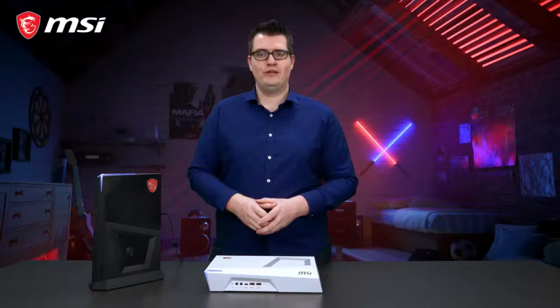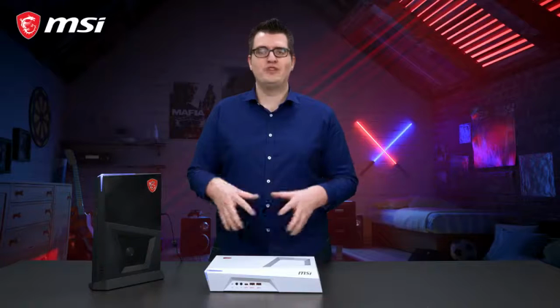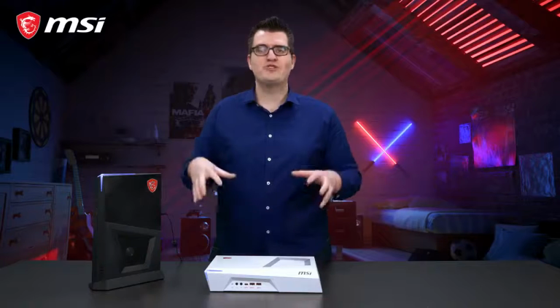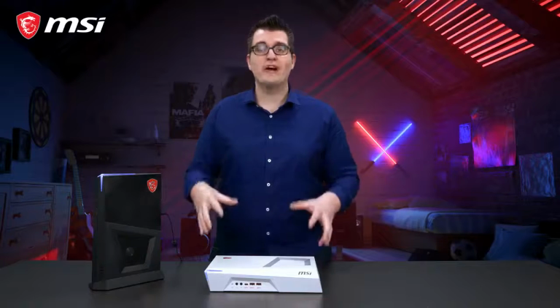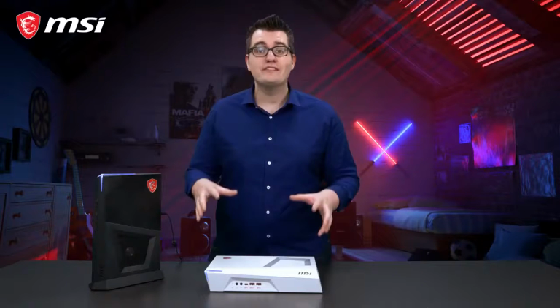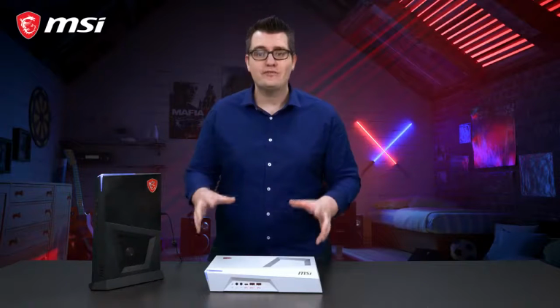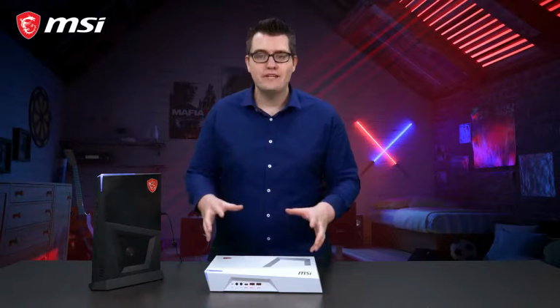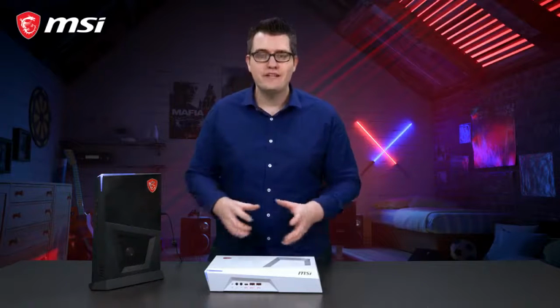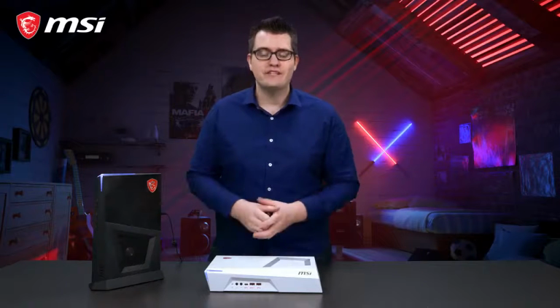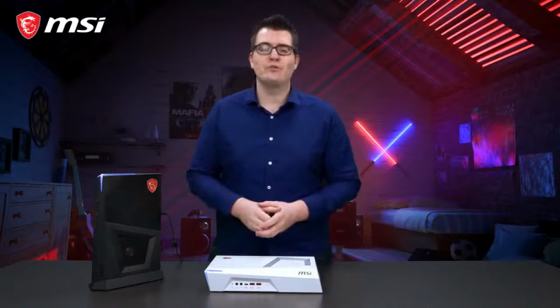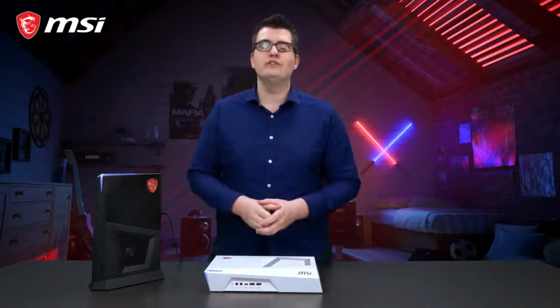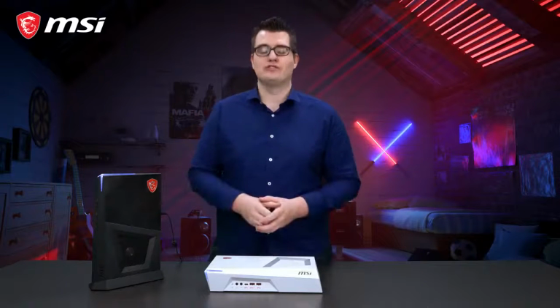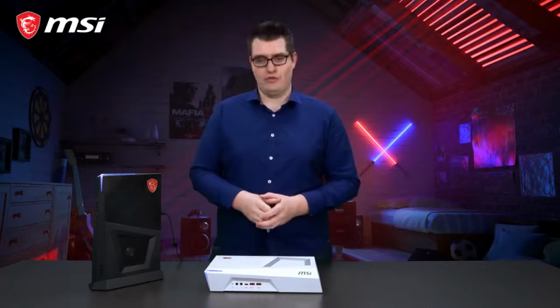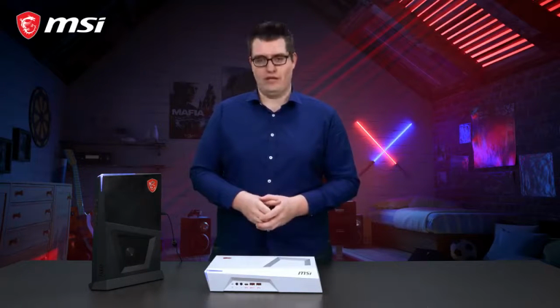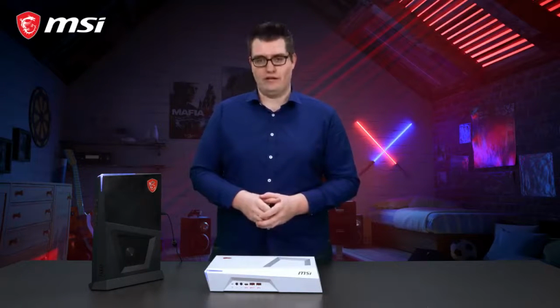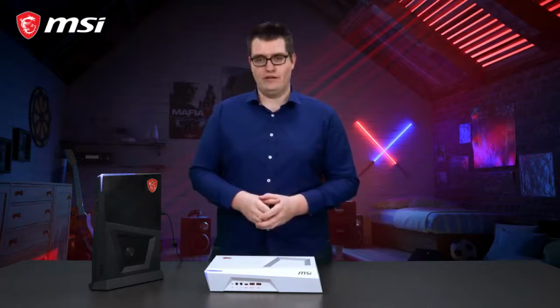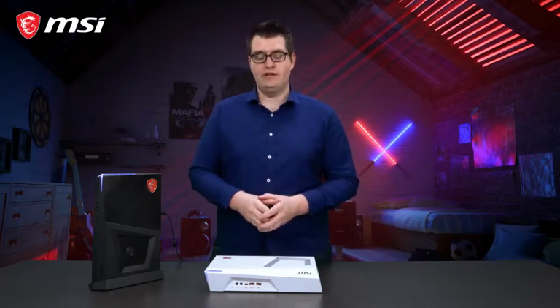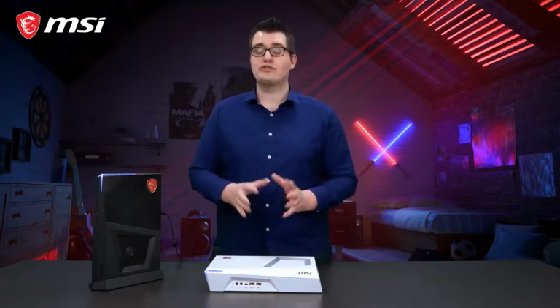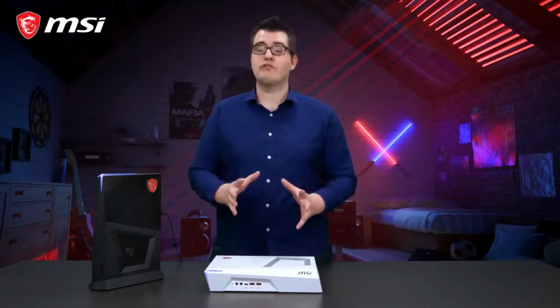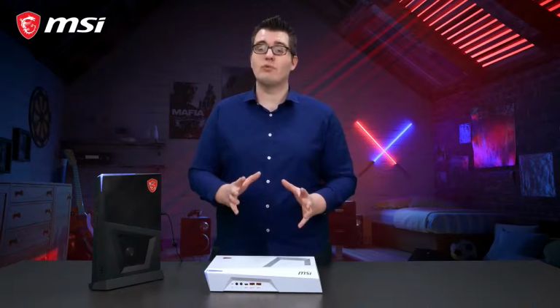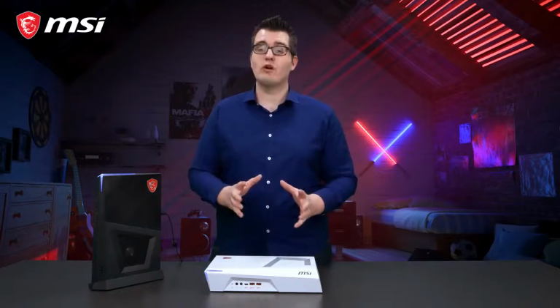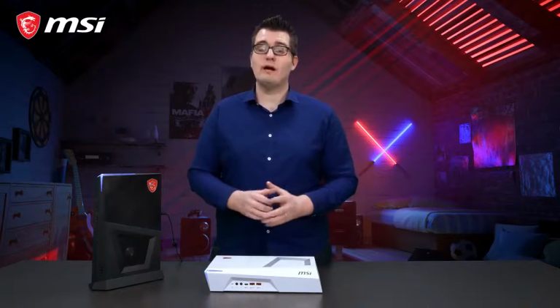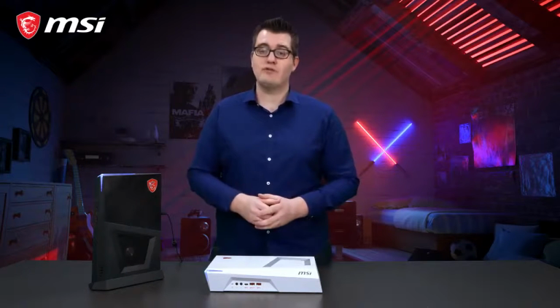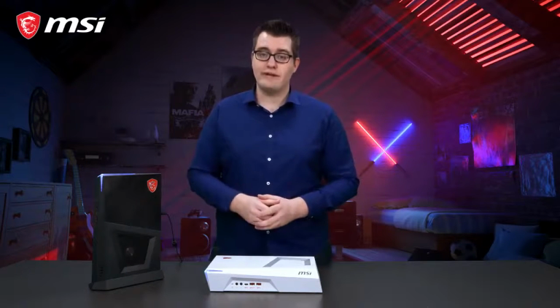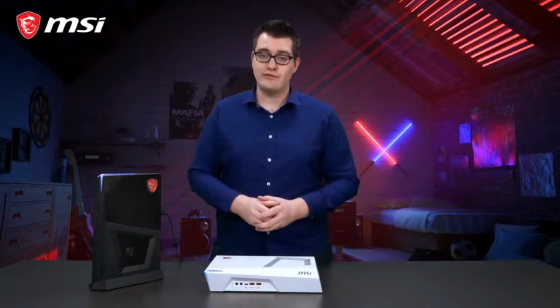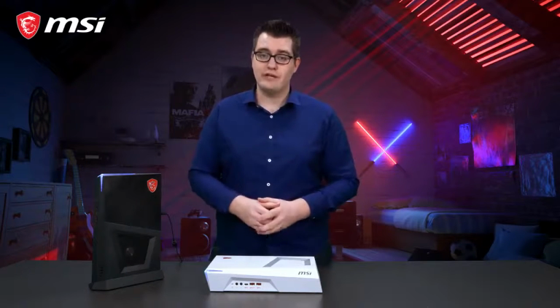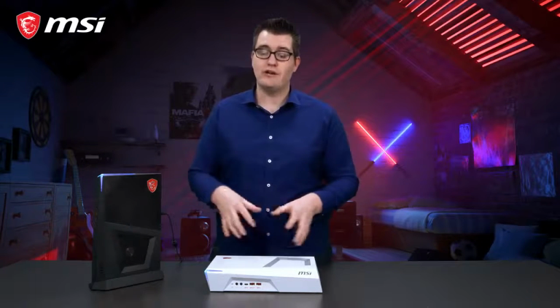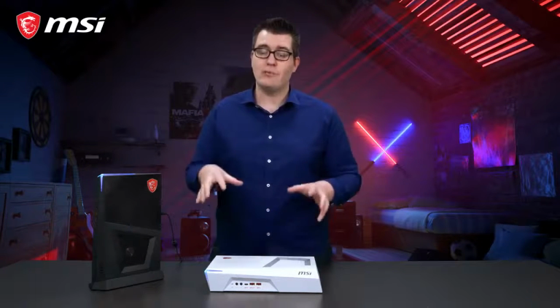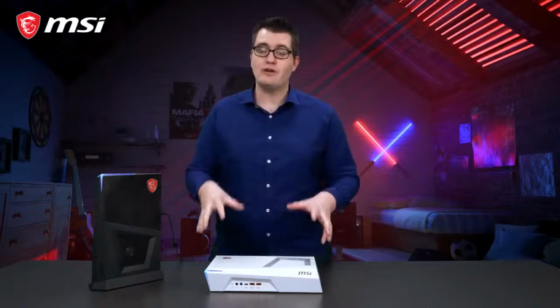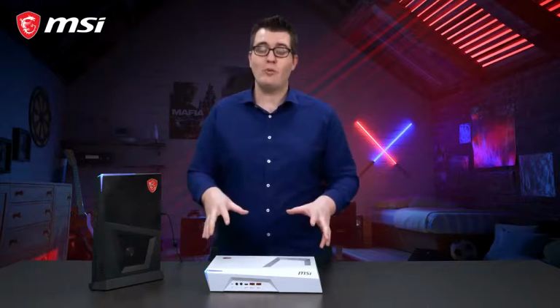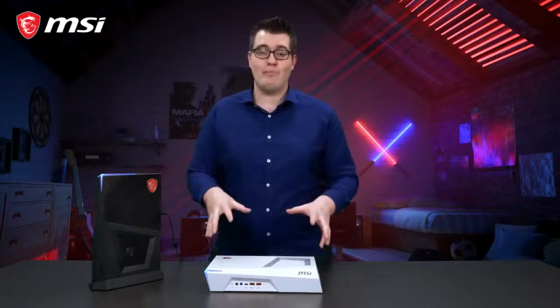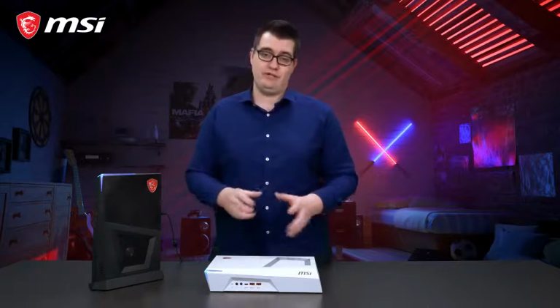The Trident 3 is a real console killer. Discover more about Trident 3 on our product webpage.